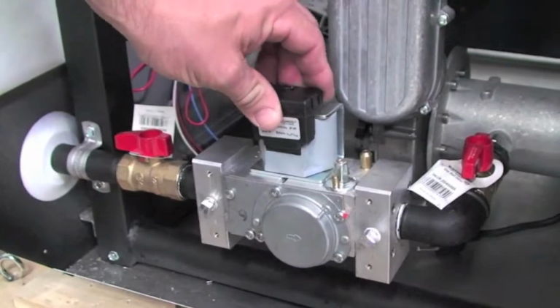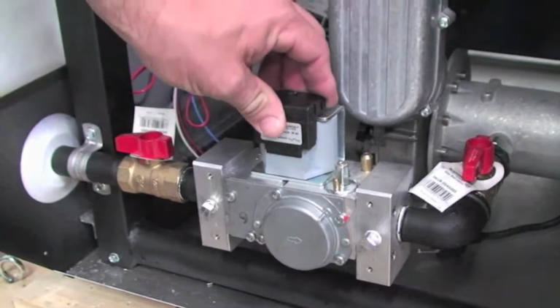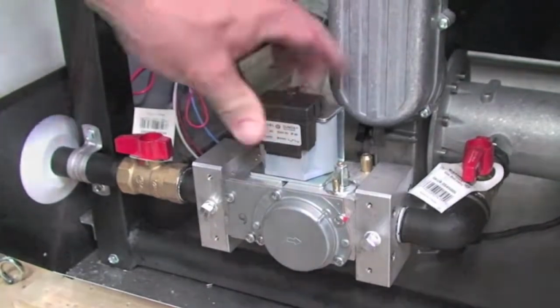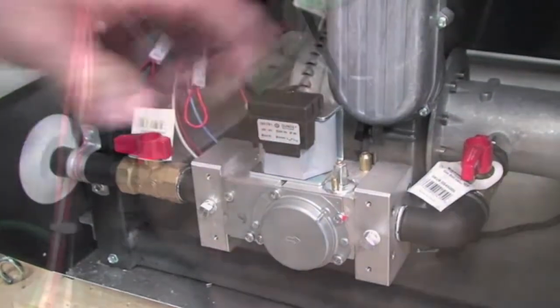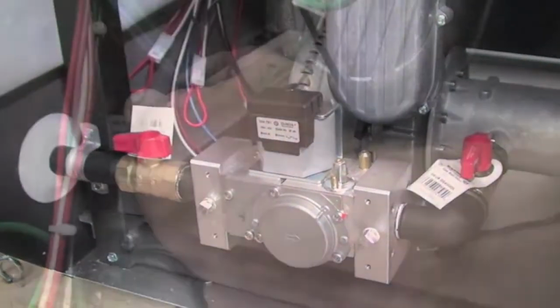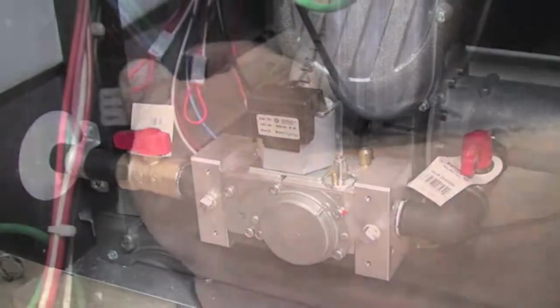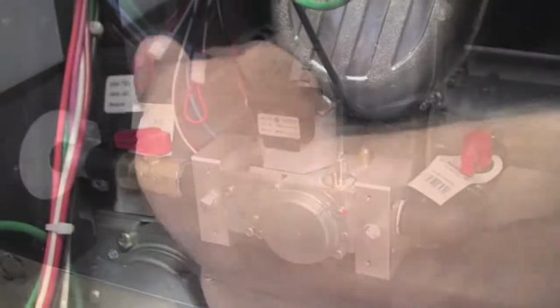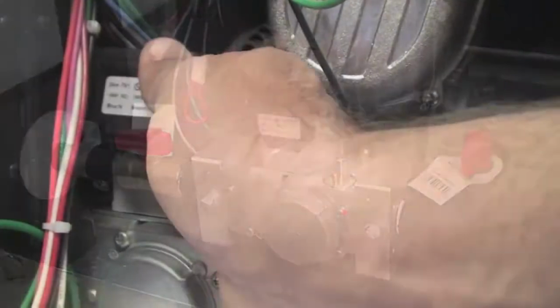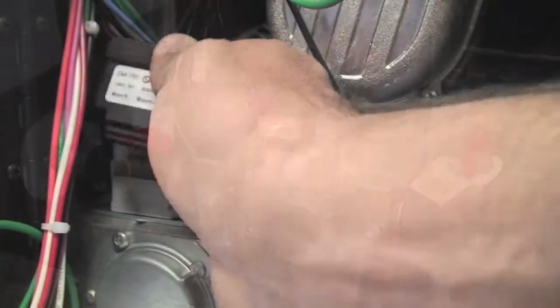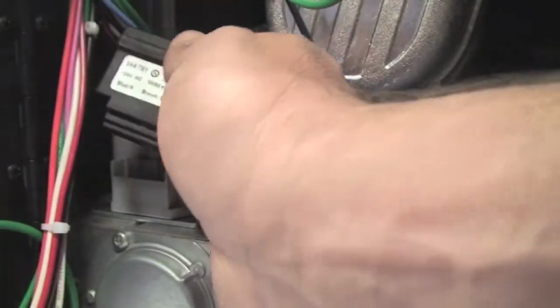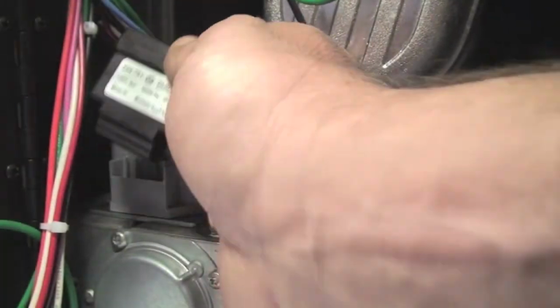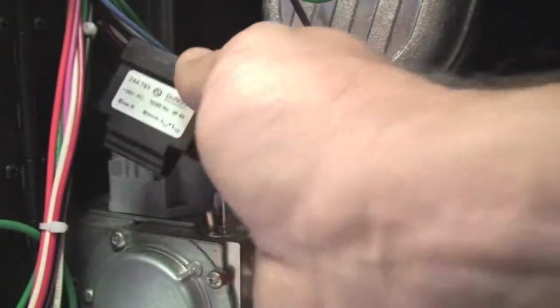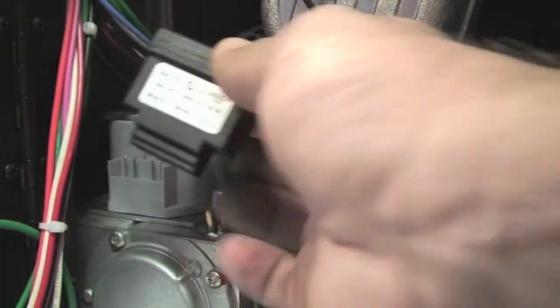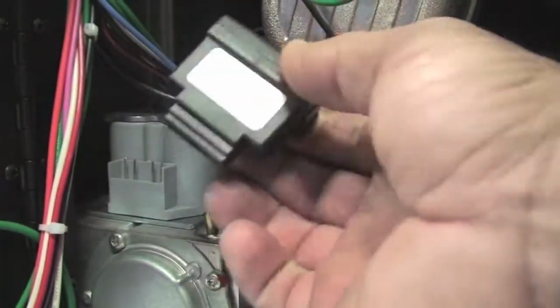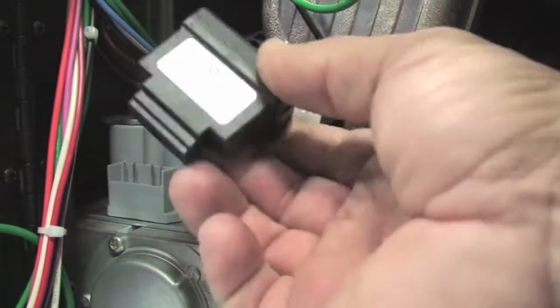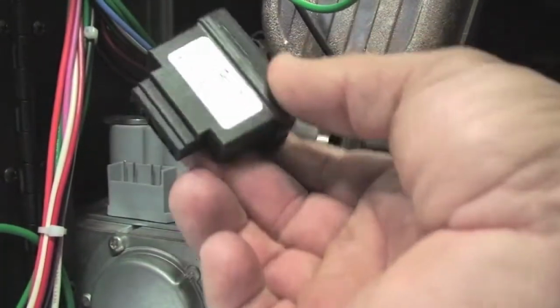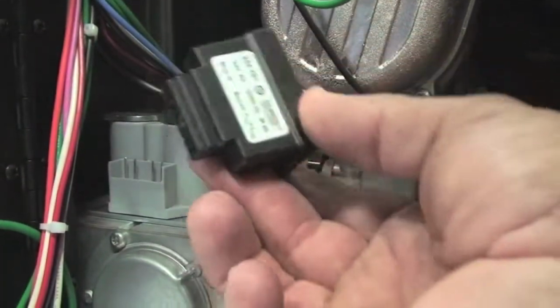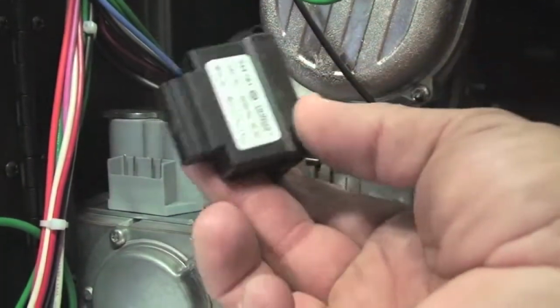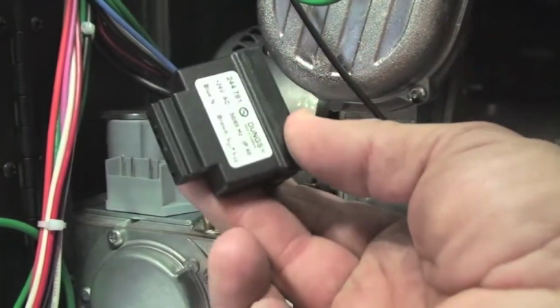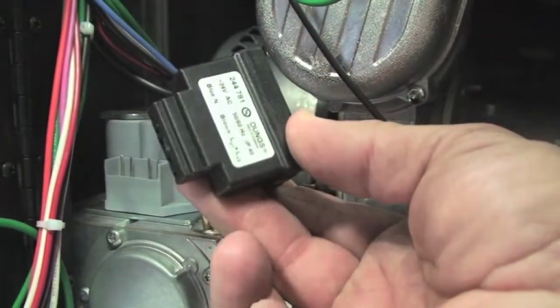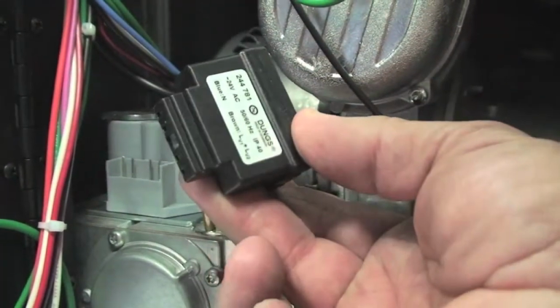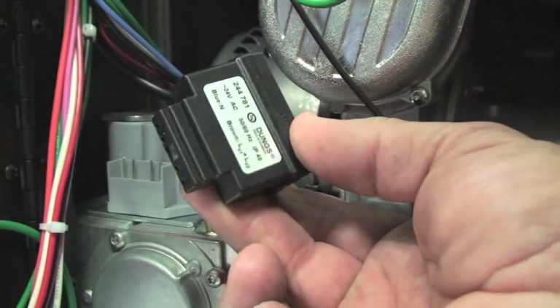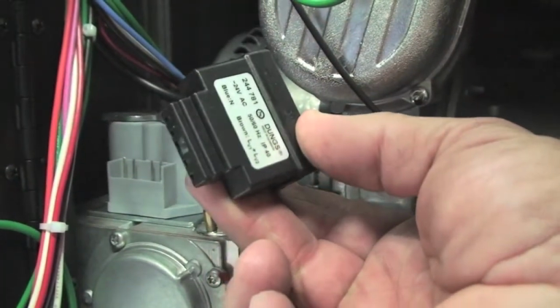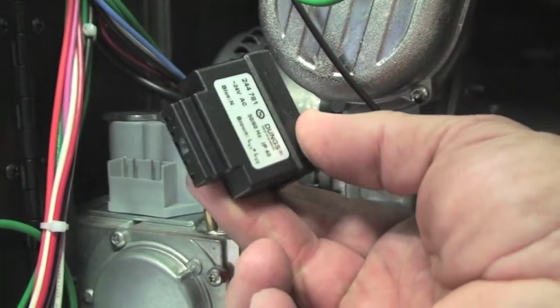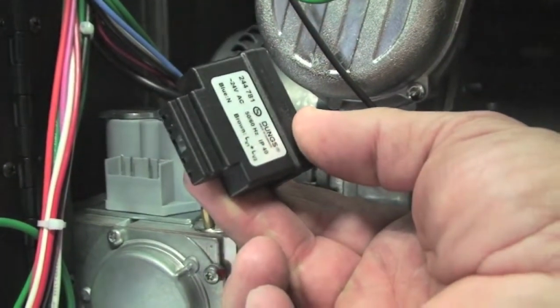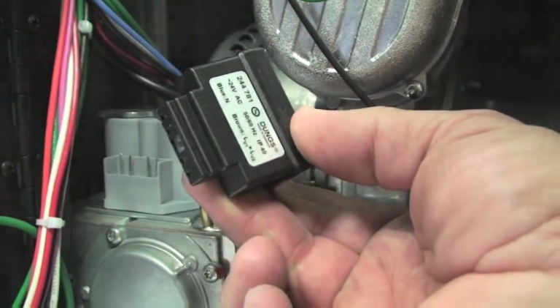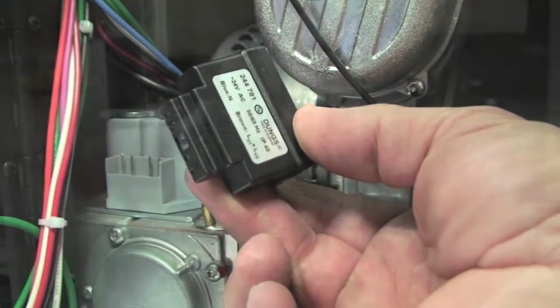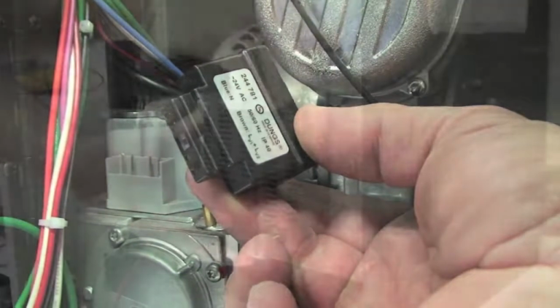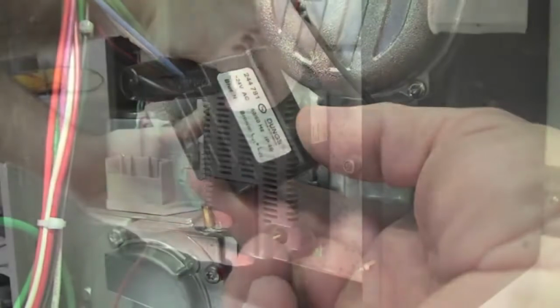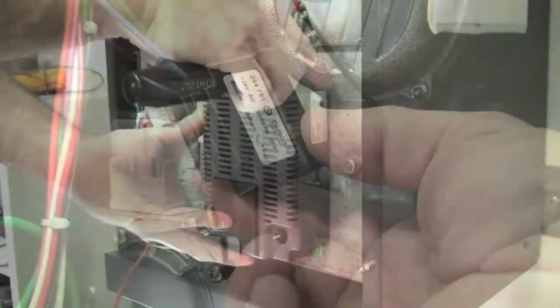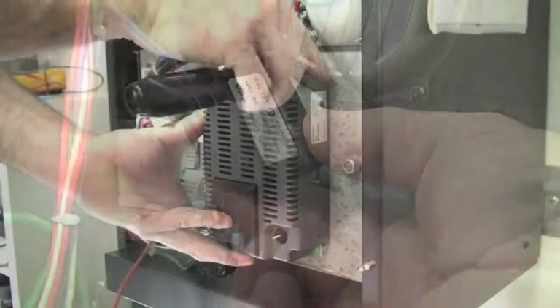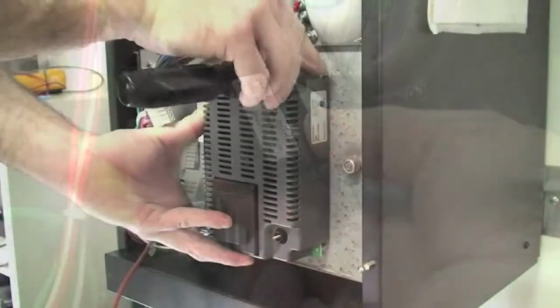If the LOU is present with the cable disconnected, then the control needs to be replaced.